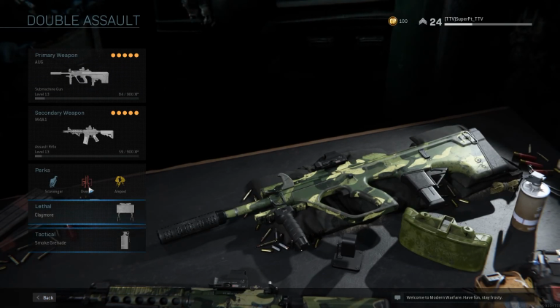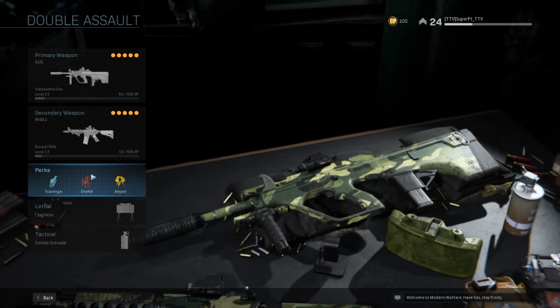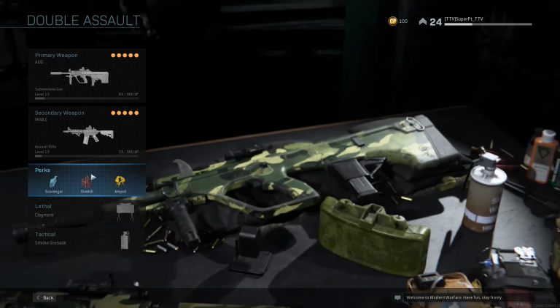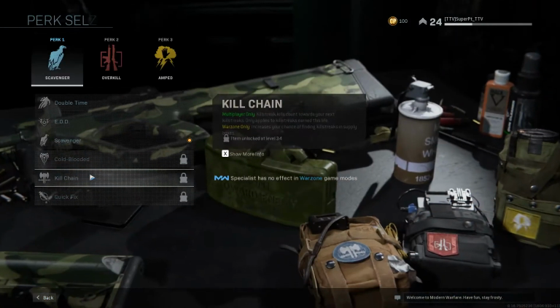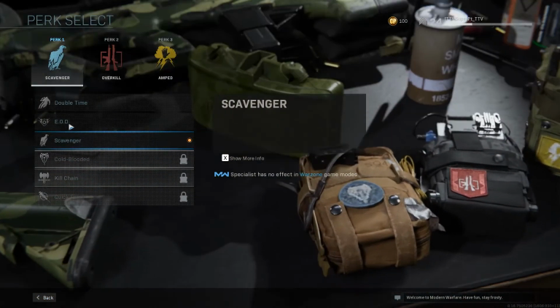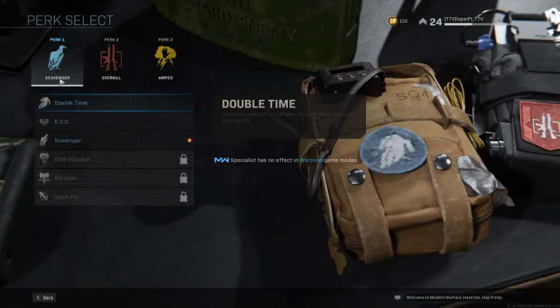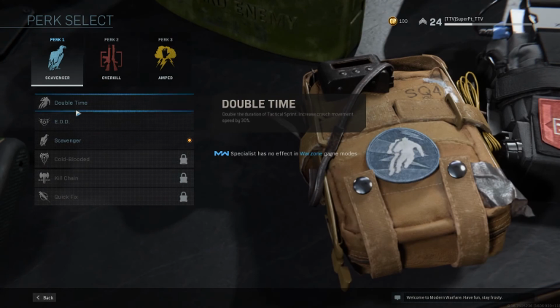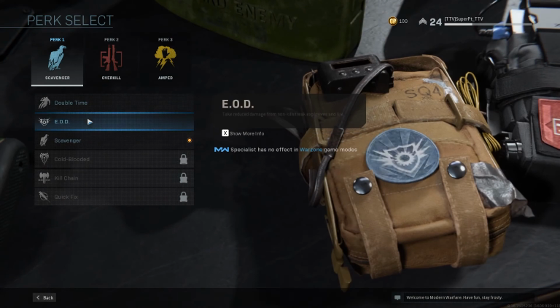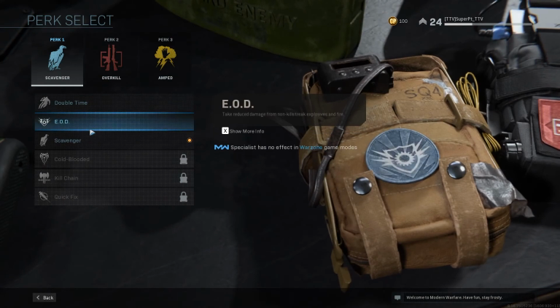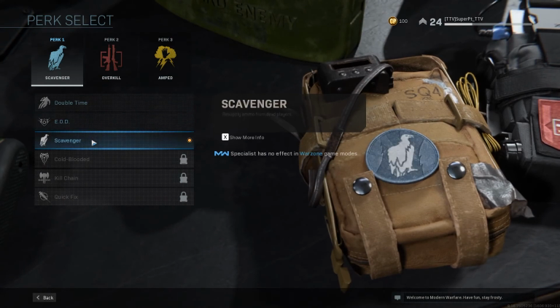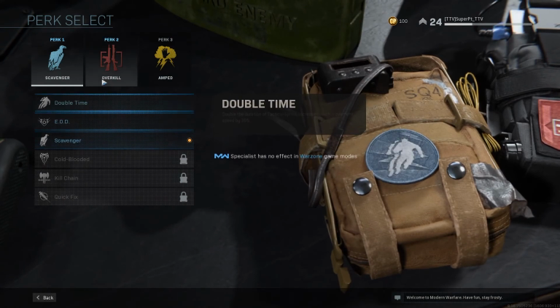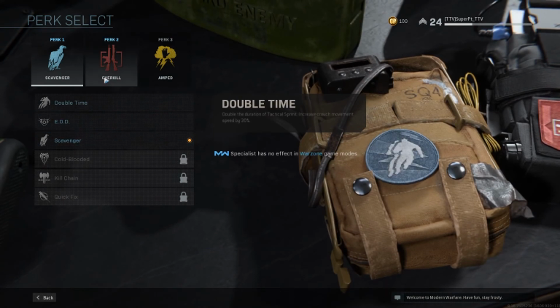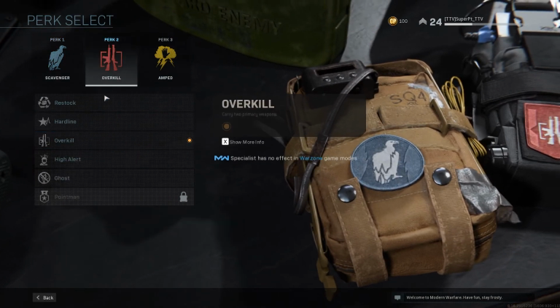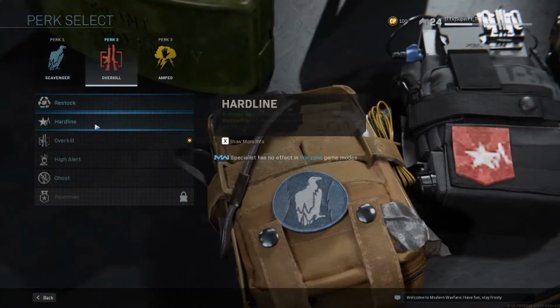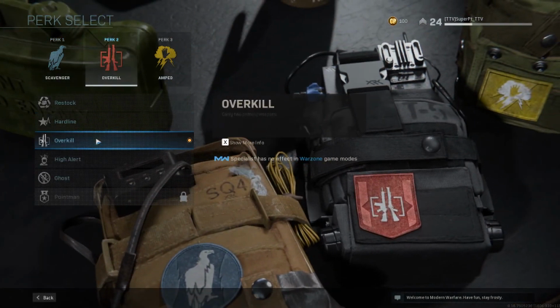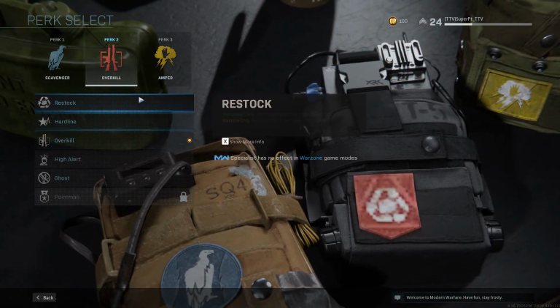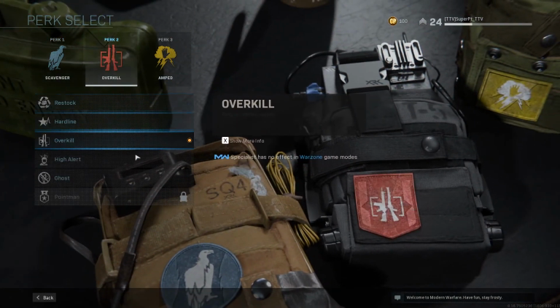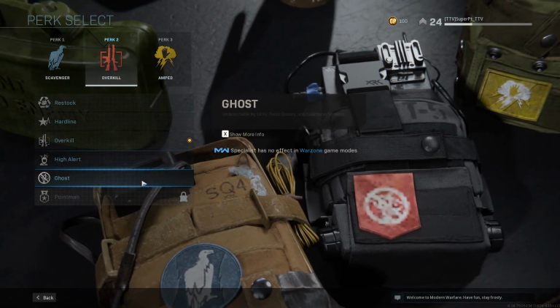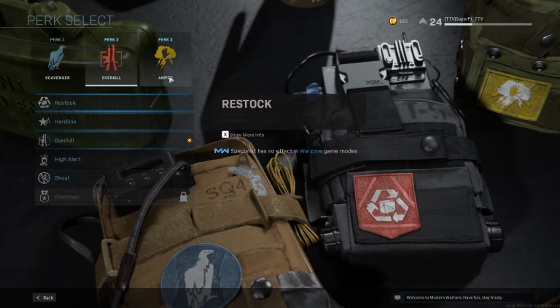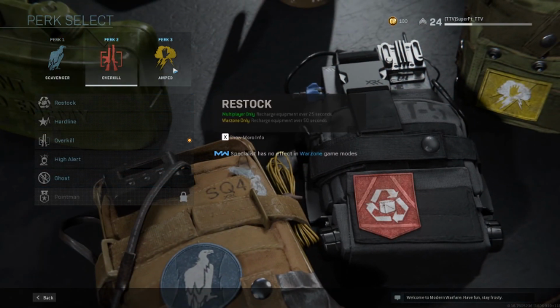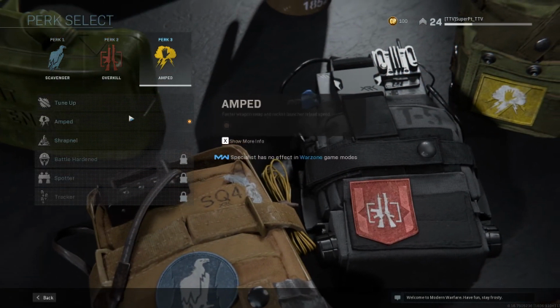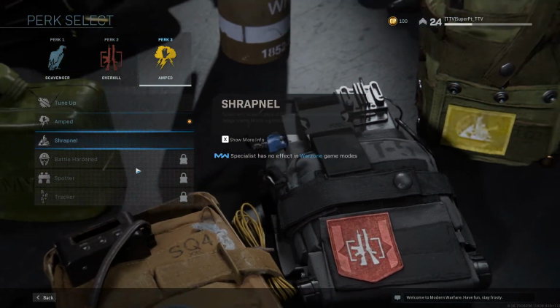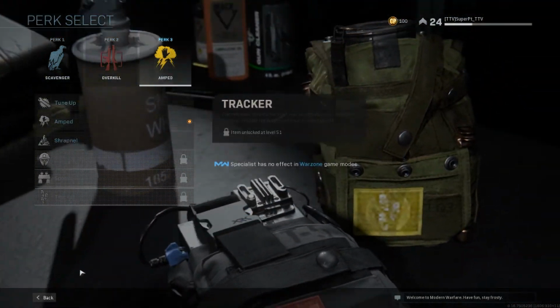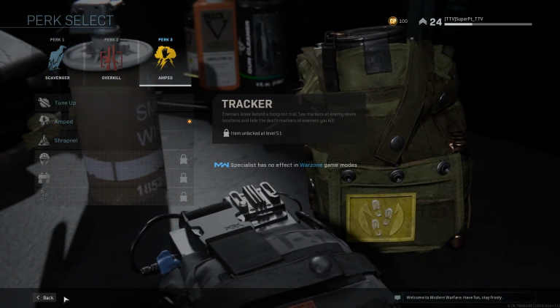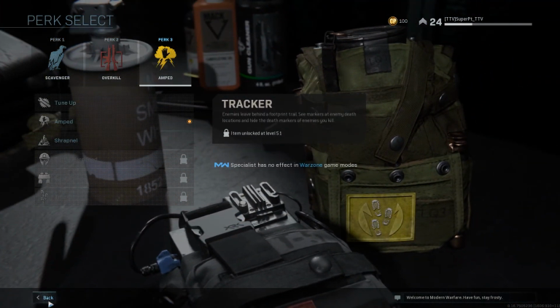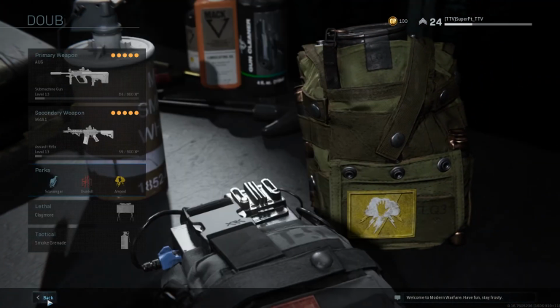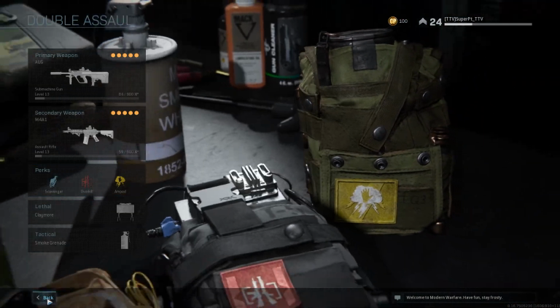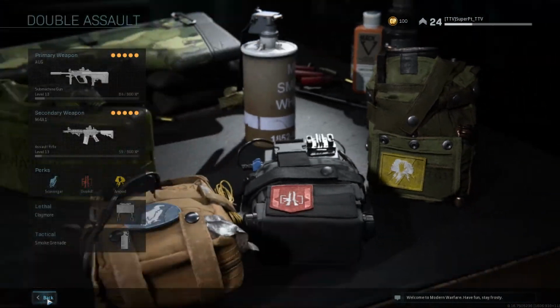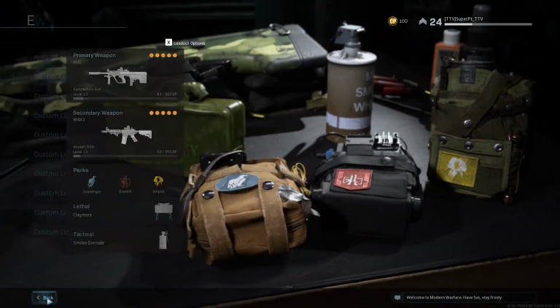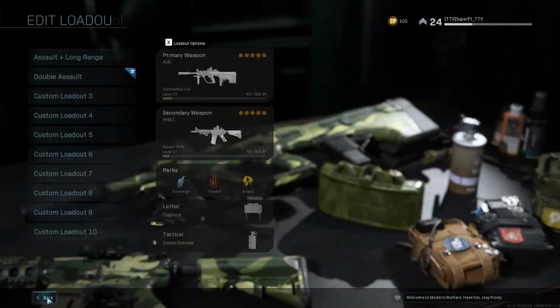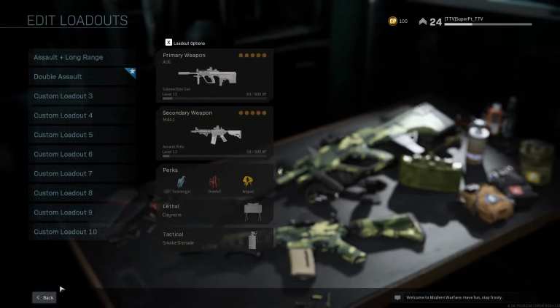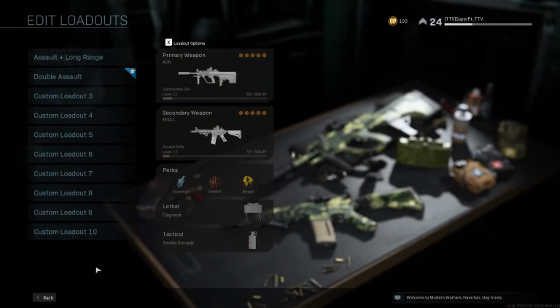You choose your perks and you unlock them as you go.